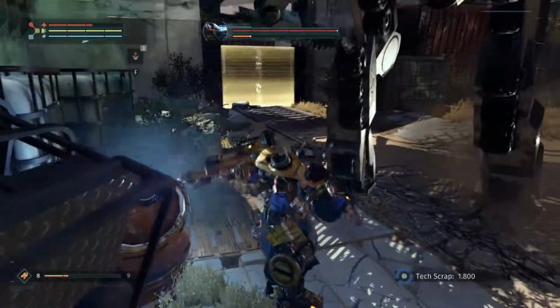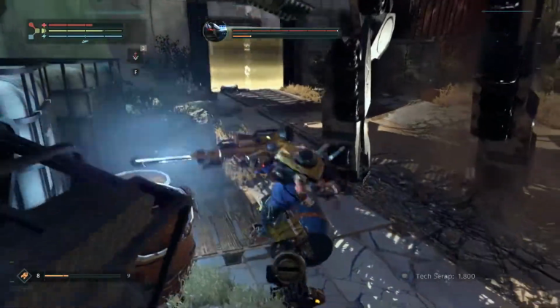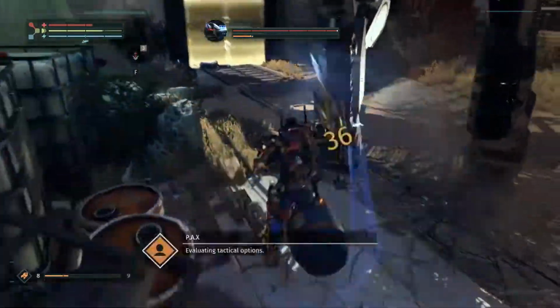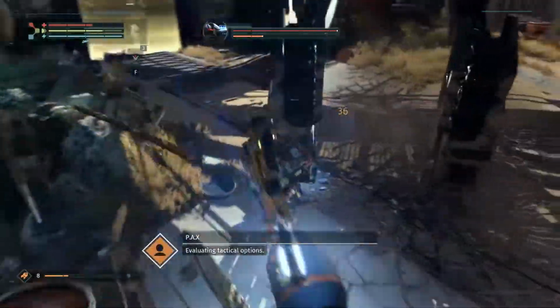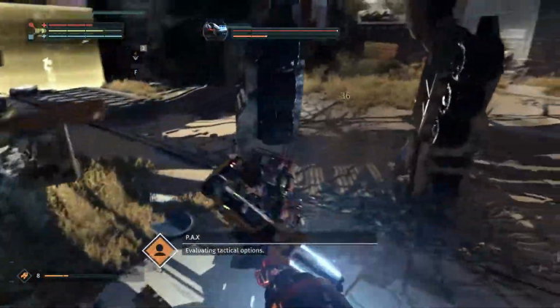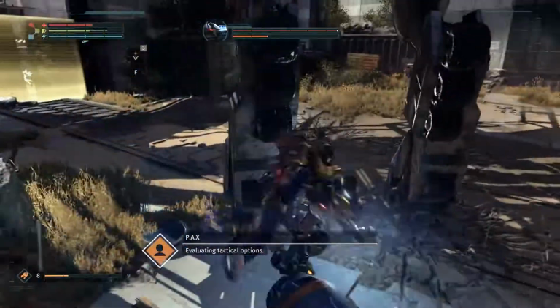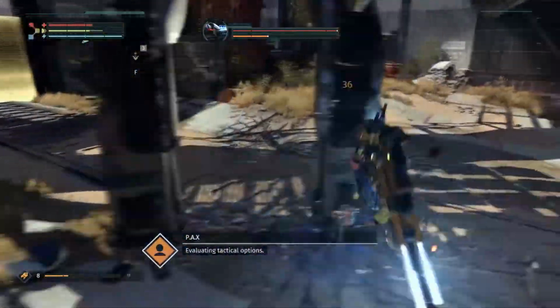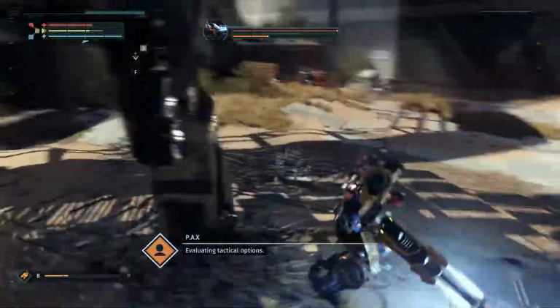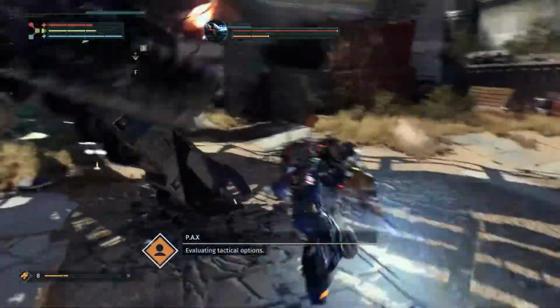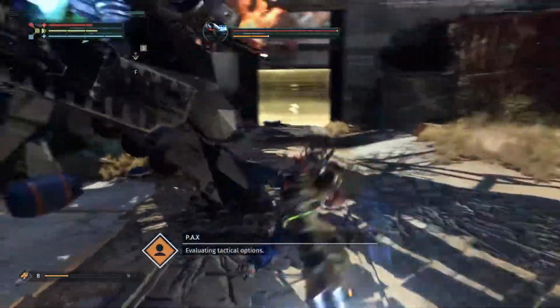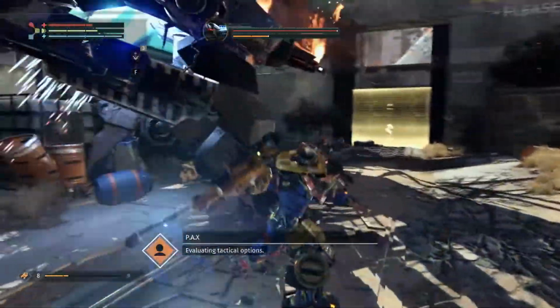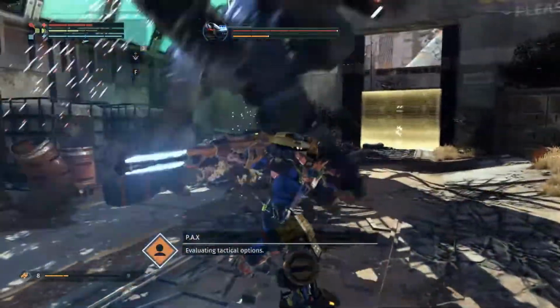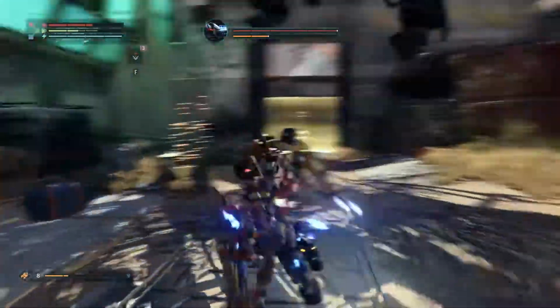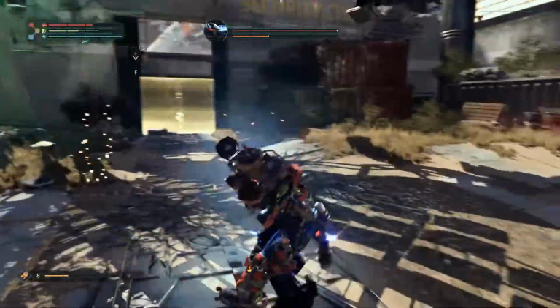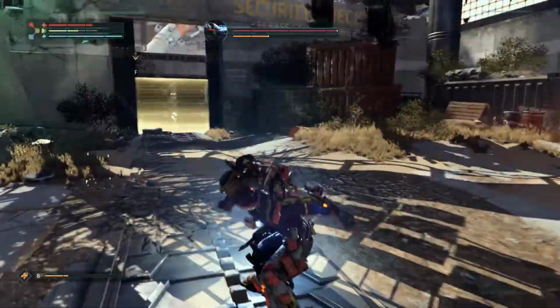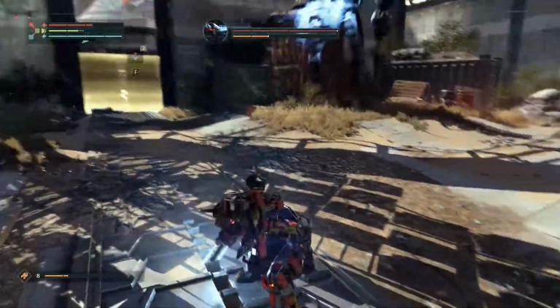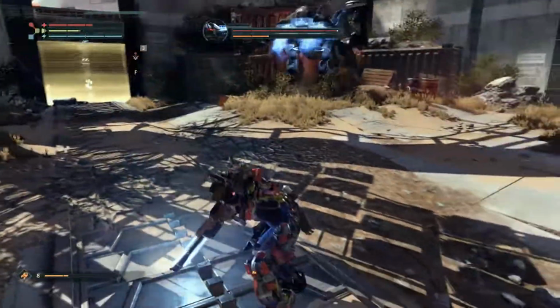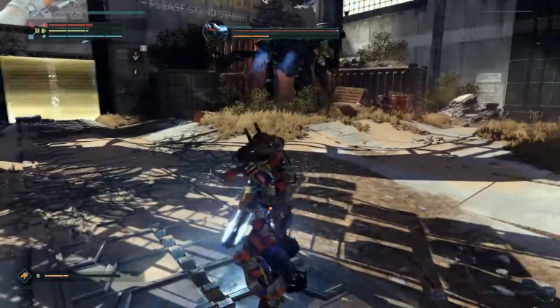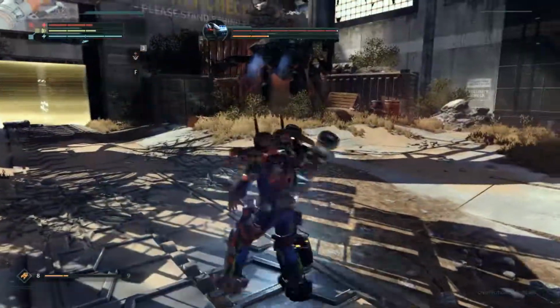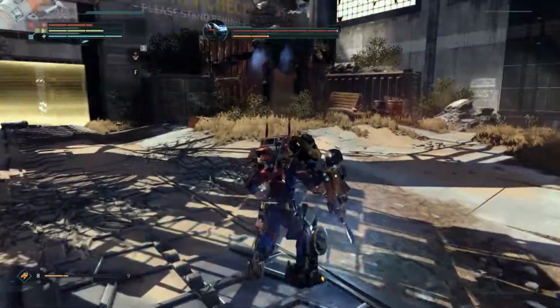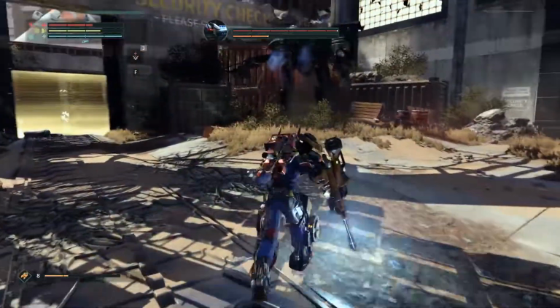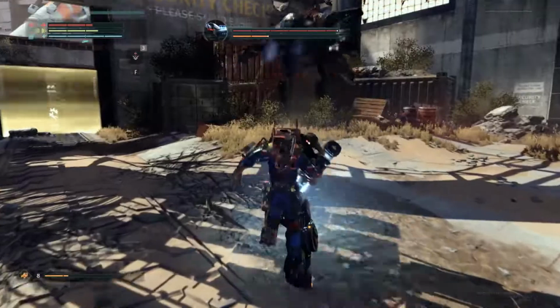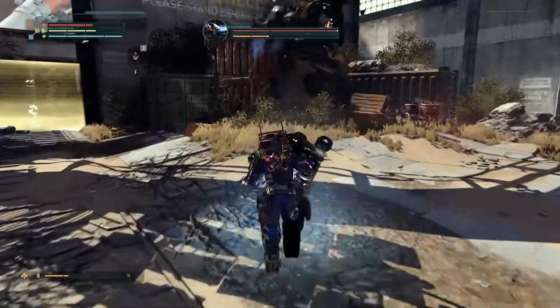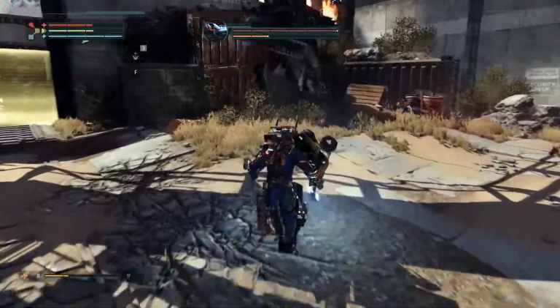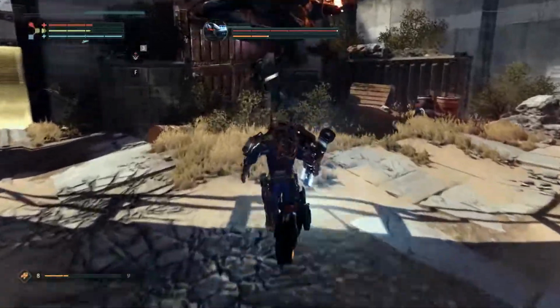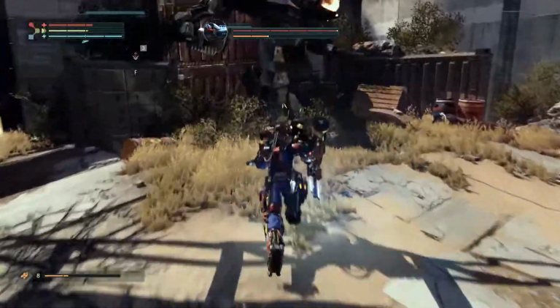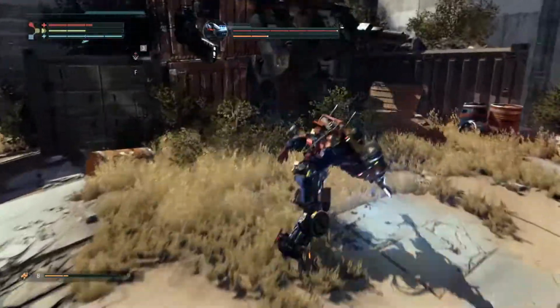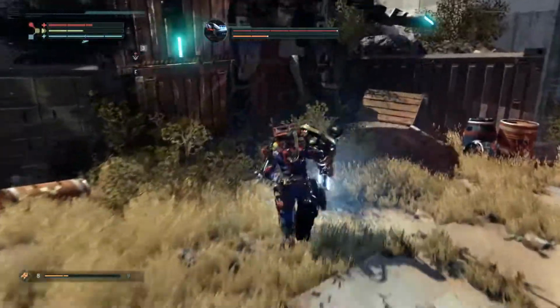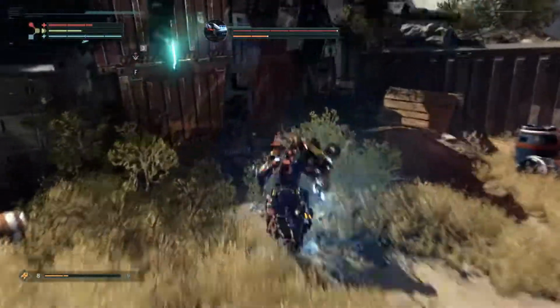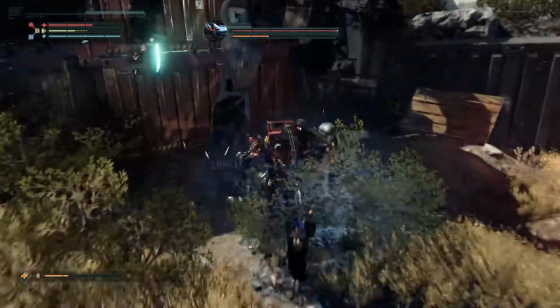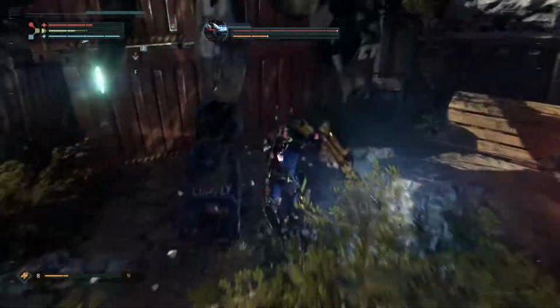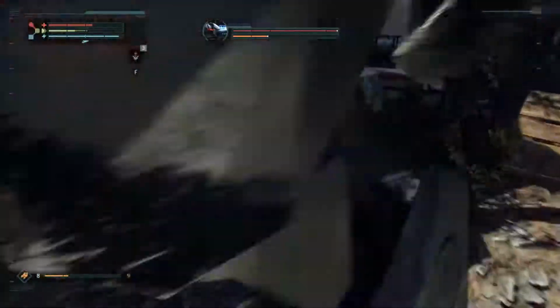He'll hop away every now and then. What you need to do is dodge his arms as they have a massive forward attack, then get behind him again and deal damage to his second lifebar.